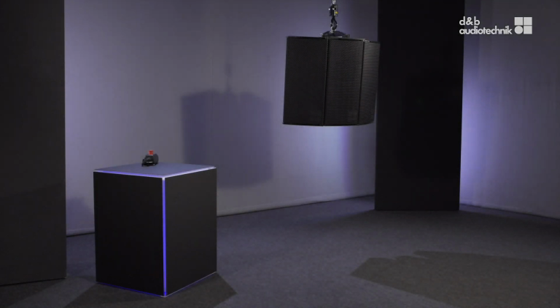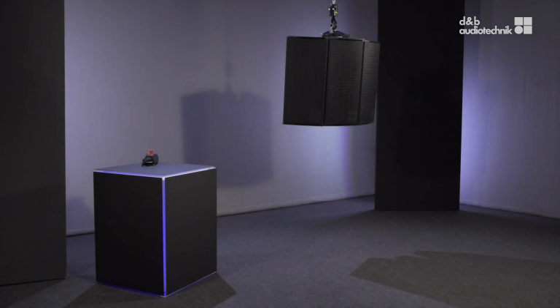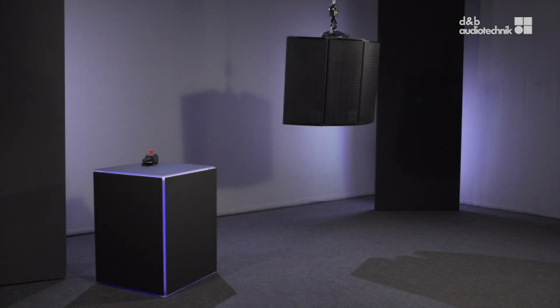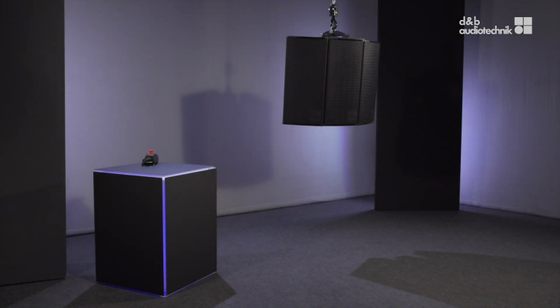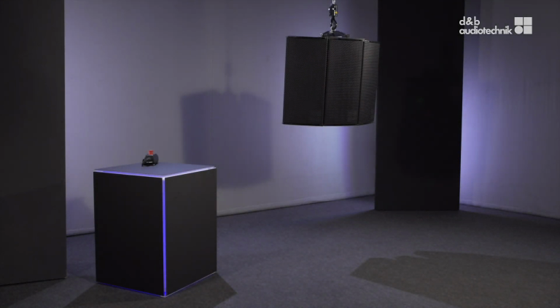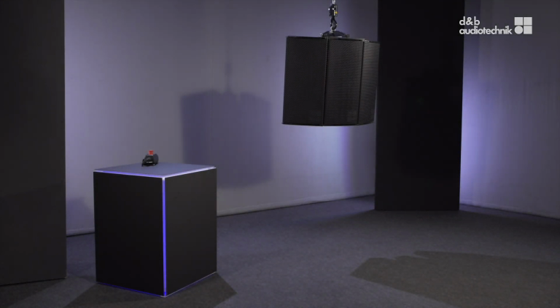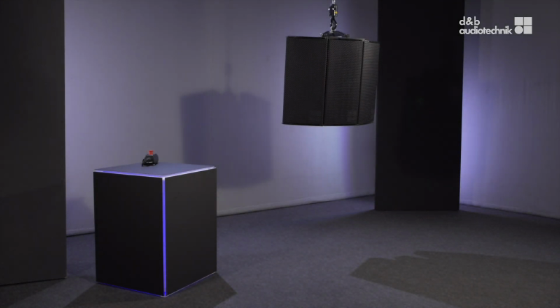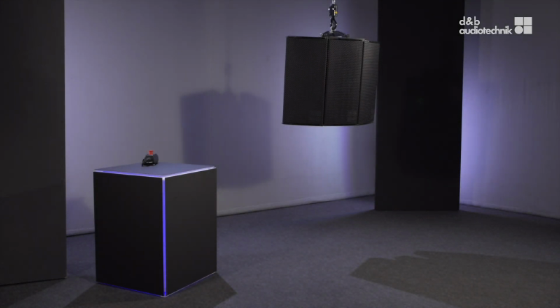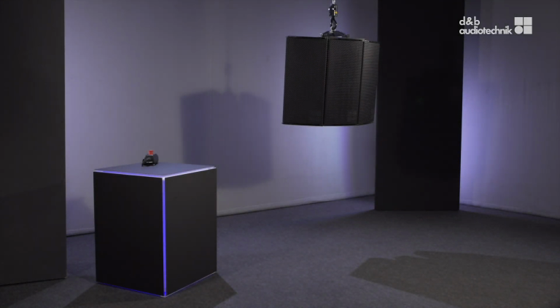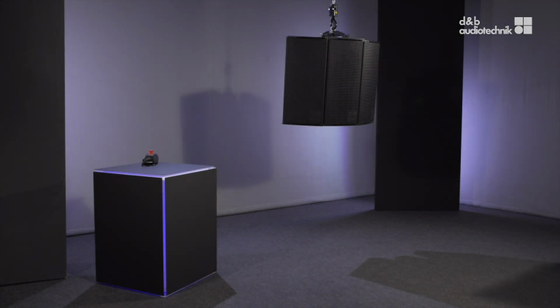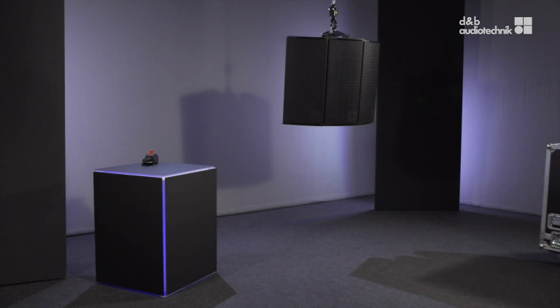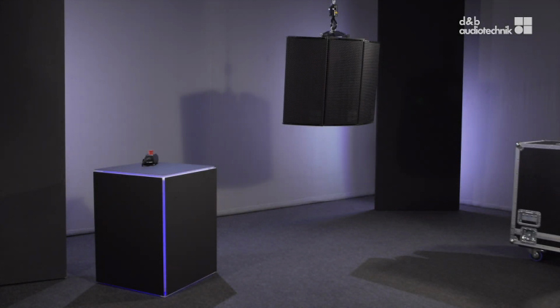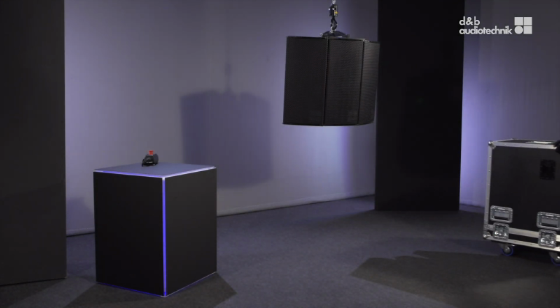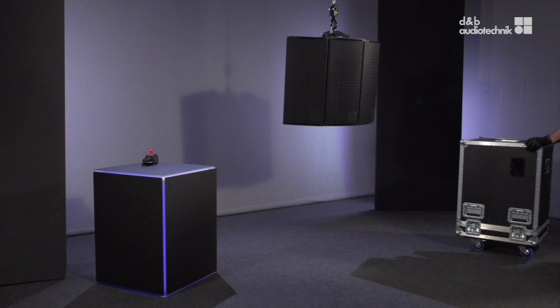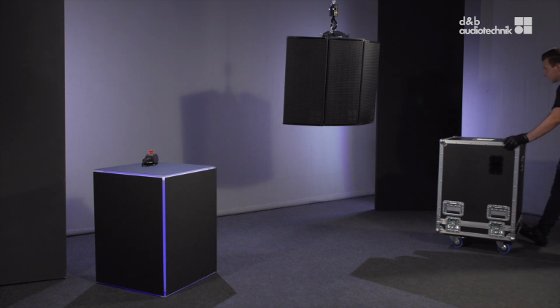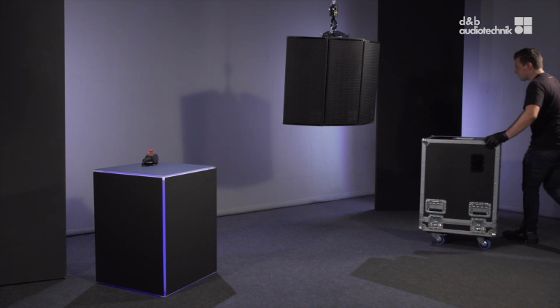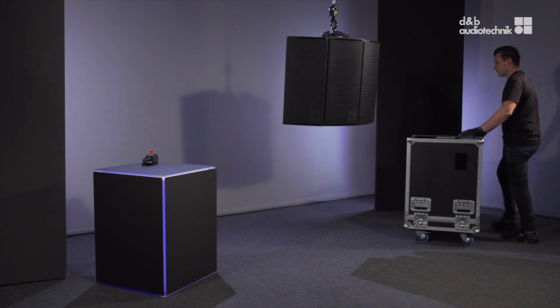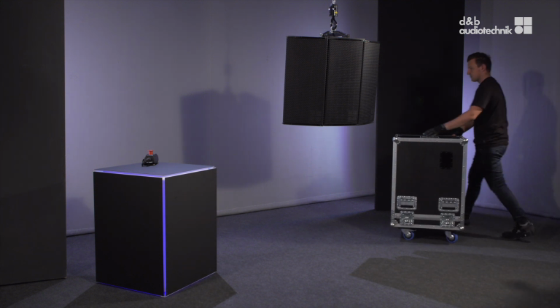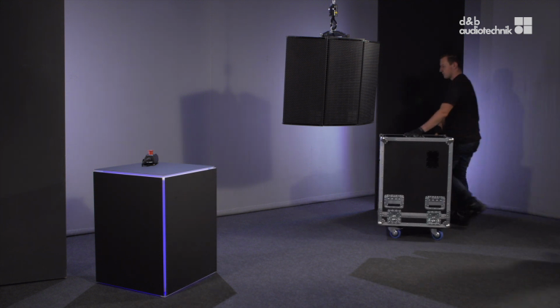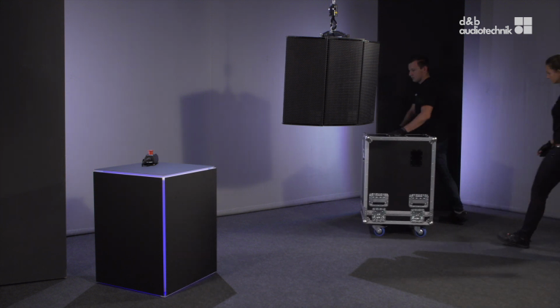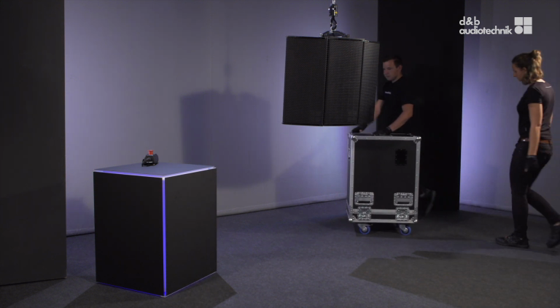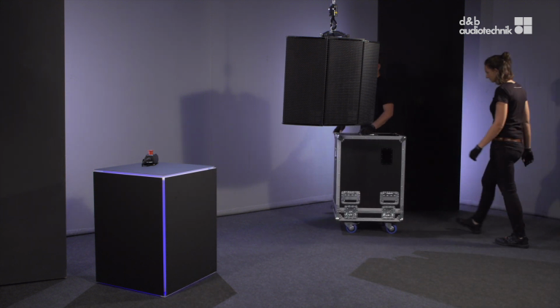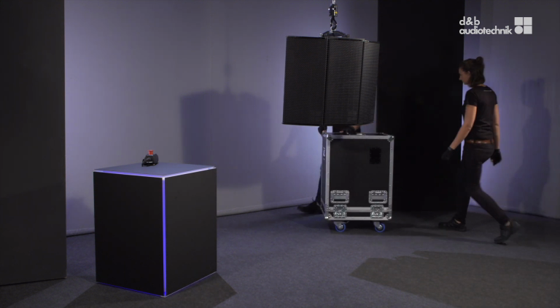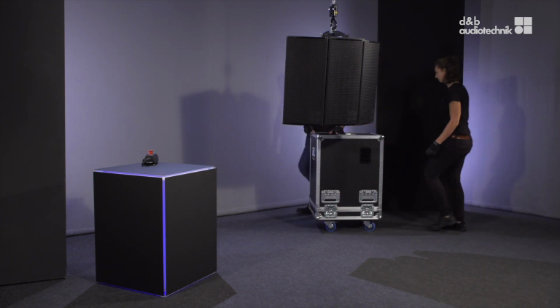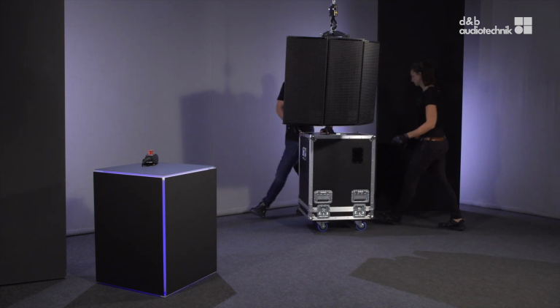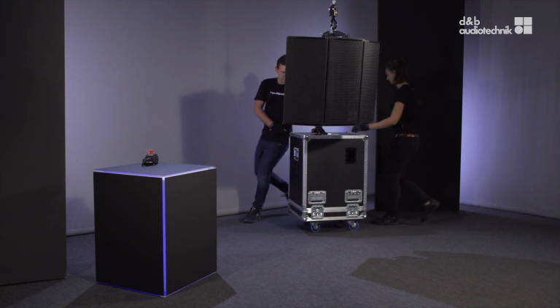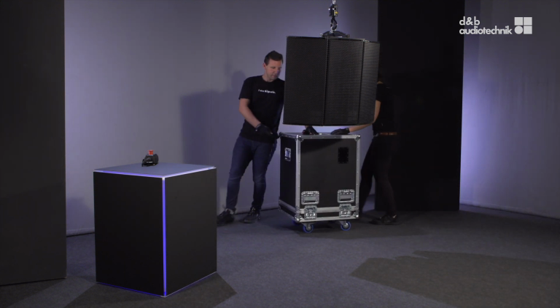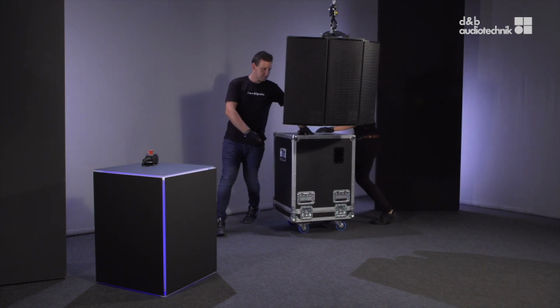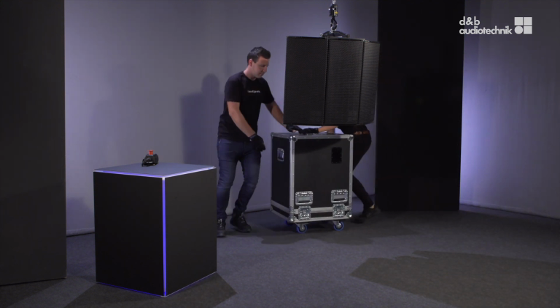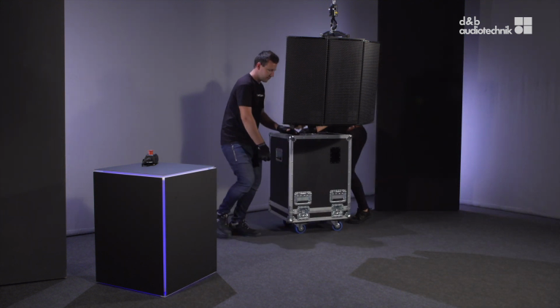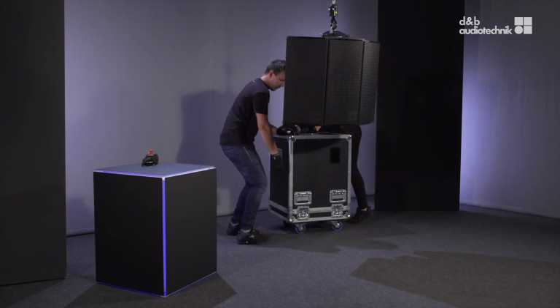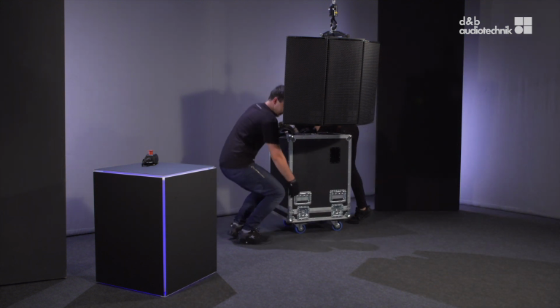Welcome back to the A-Series rigging videos. In this video, we'll show you the derigging procedure for a horizontal array.